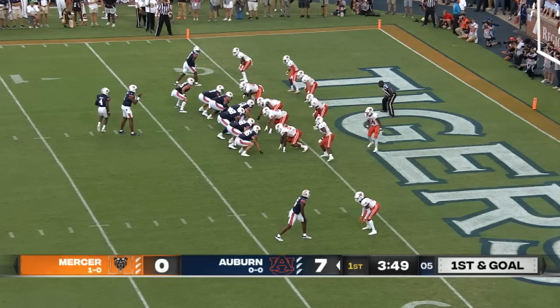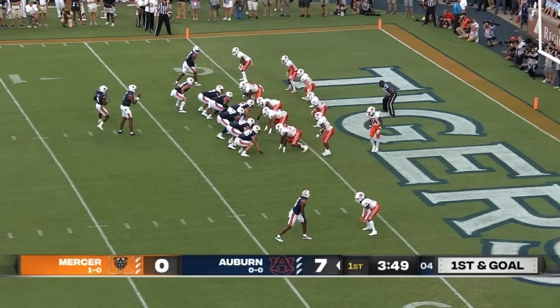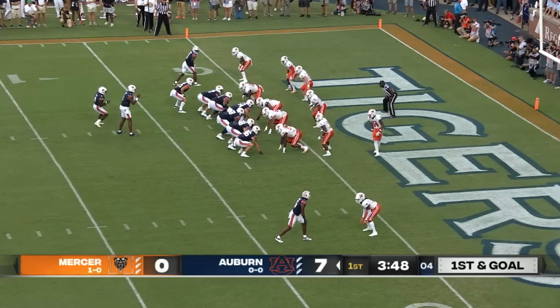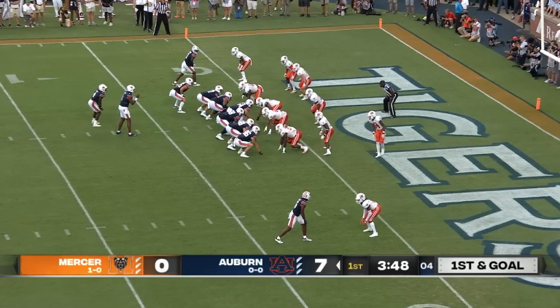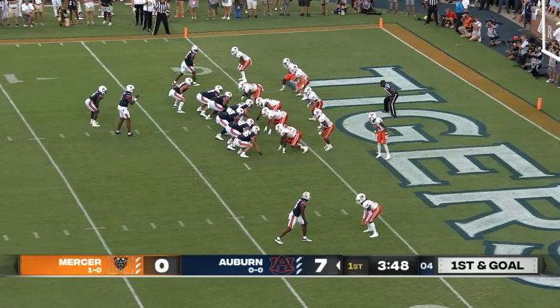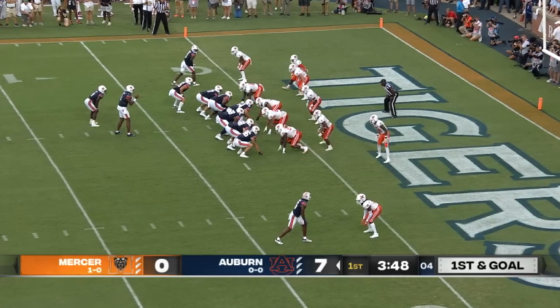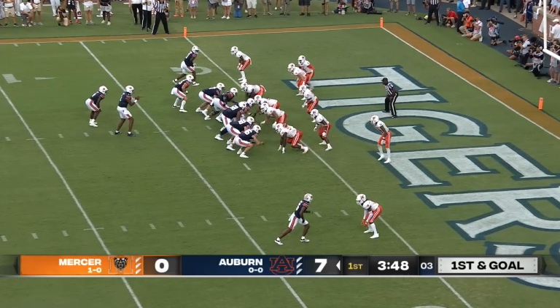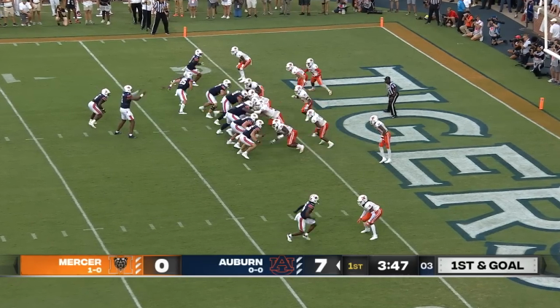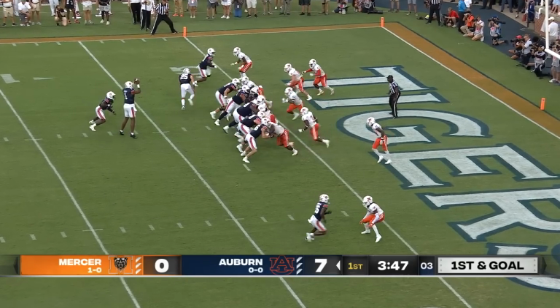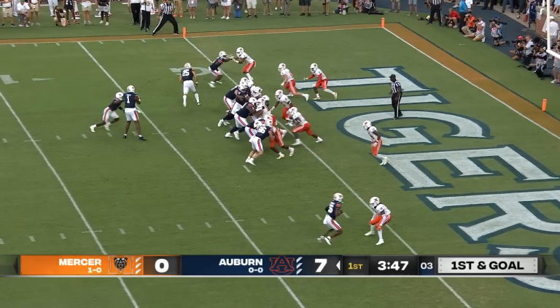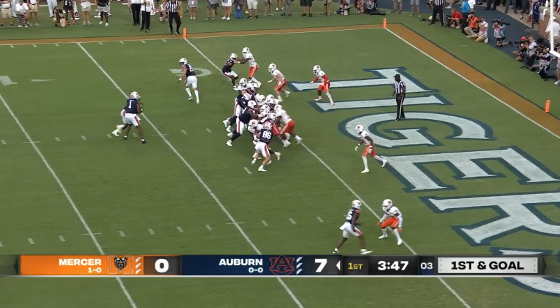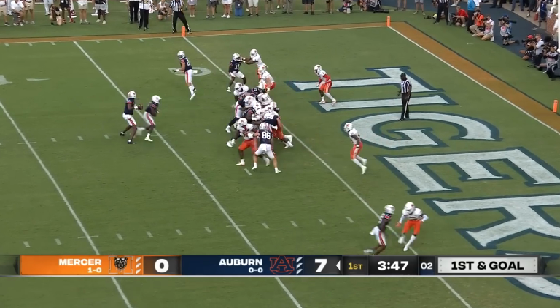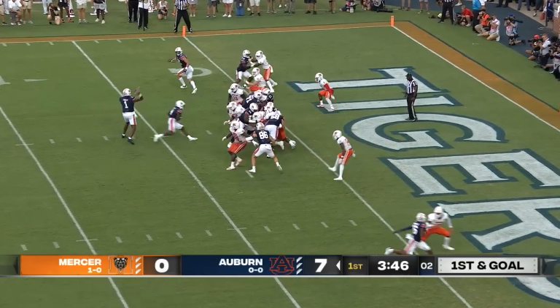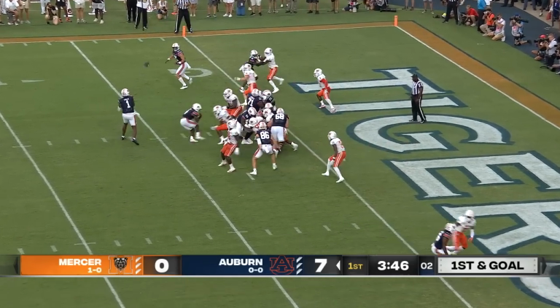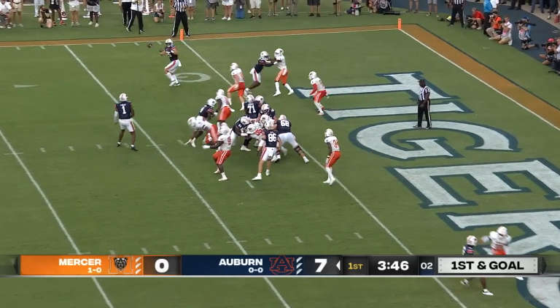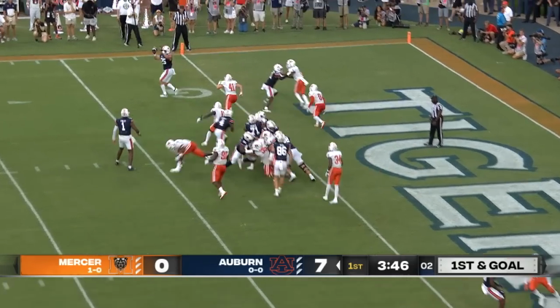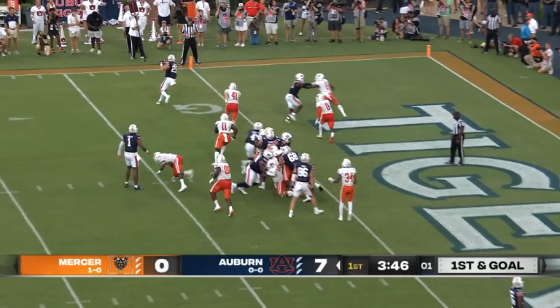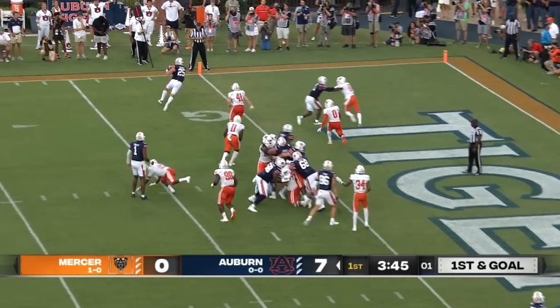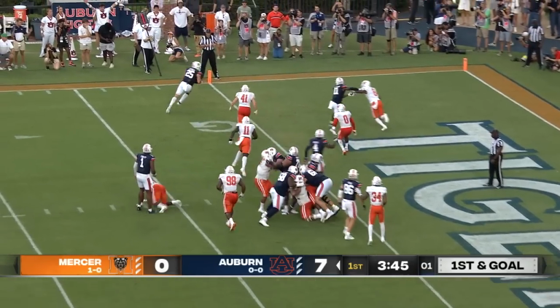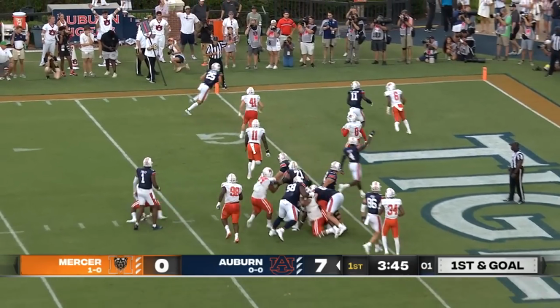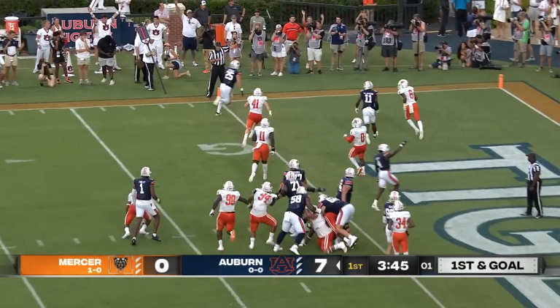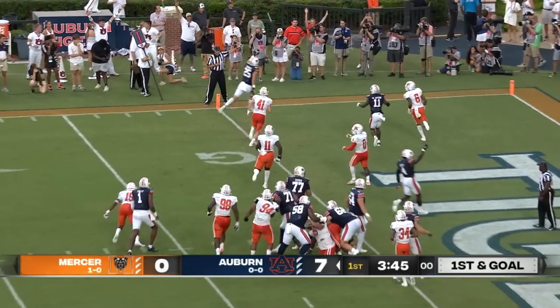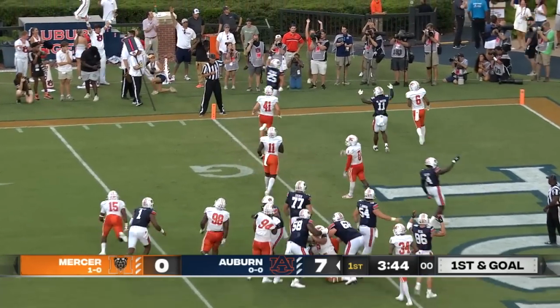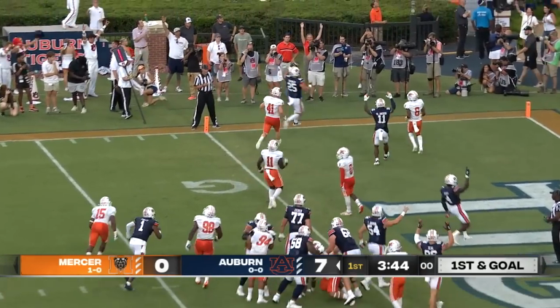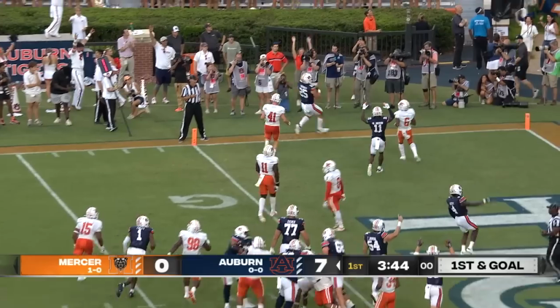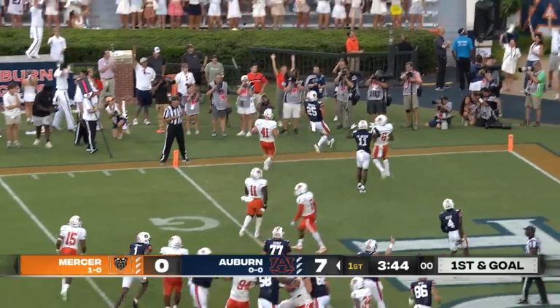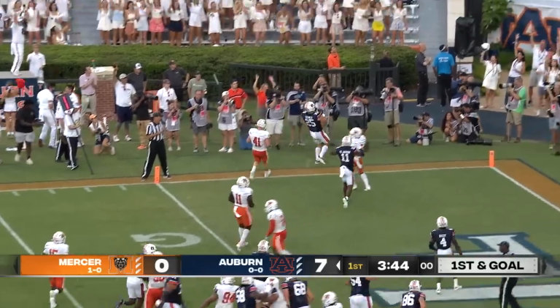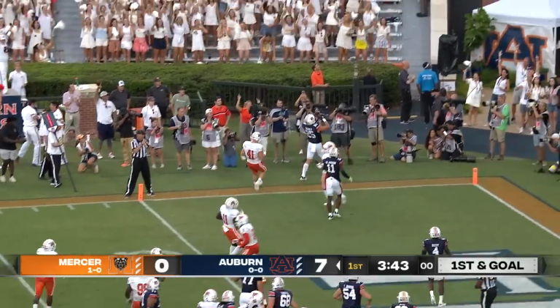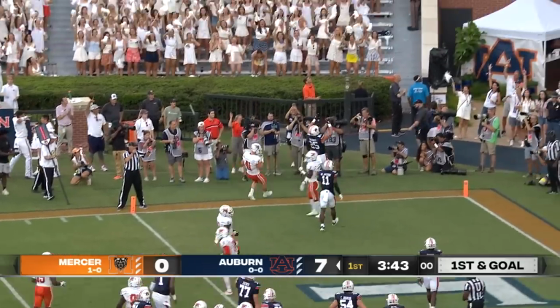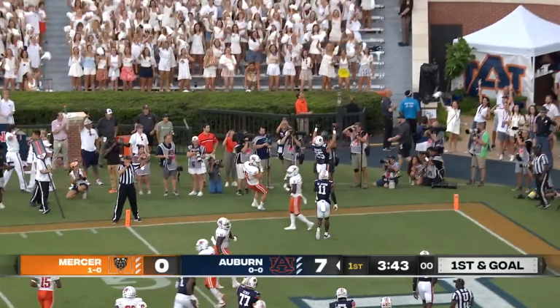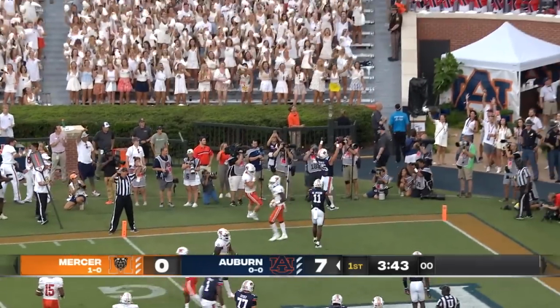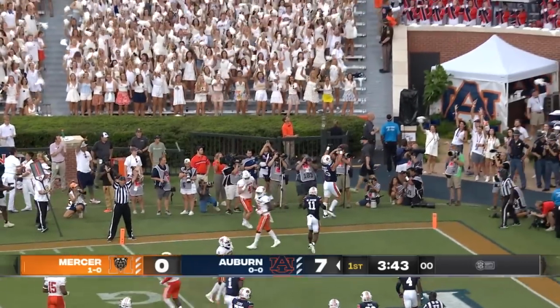Tank Bigsby flanks the quarterback, play action, they throw it. It's John Samuel Shaker for a touchdown.